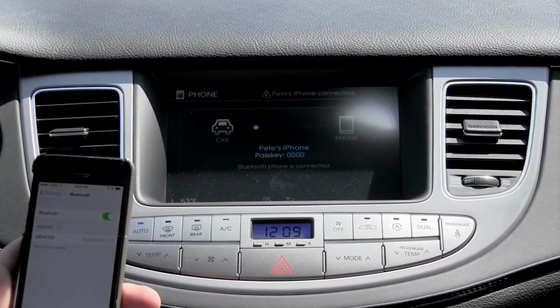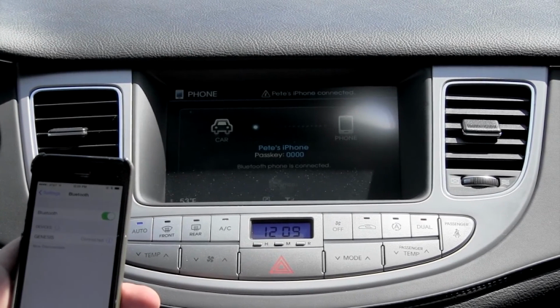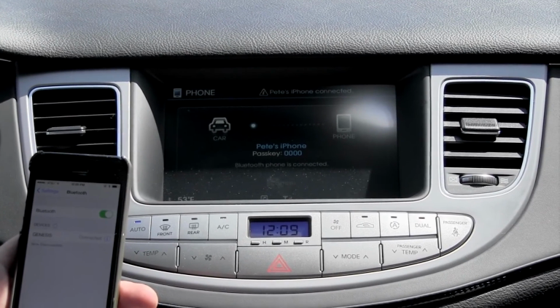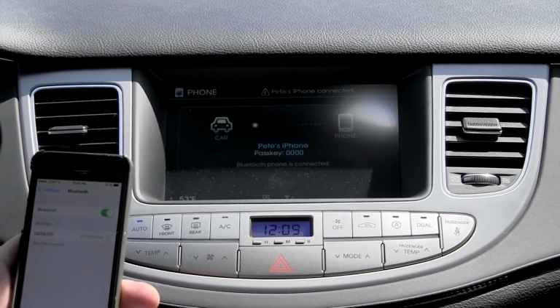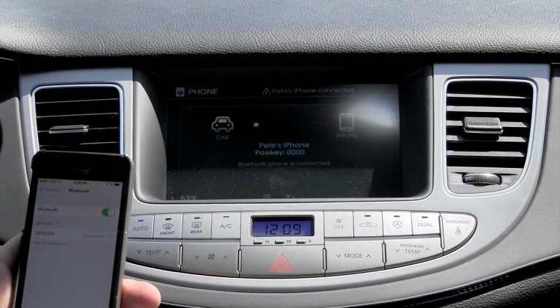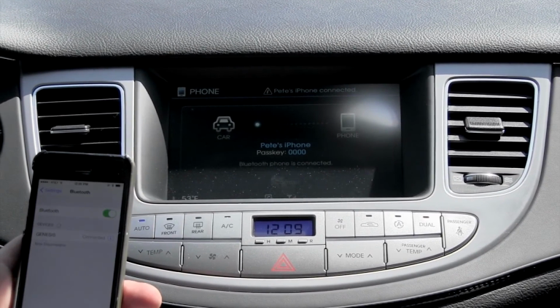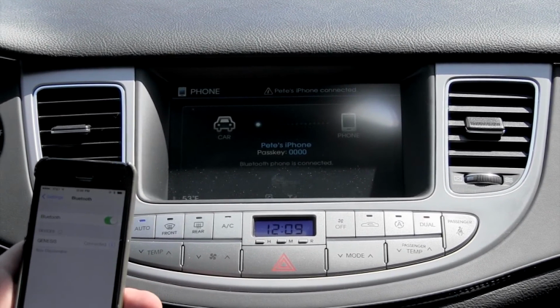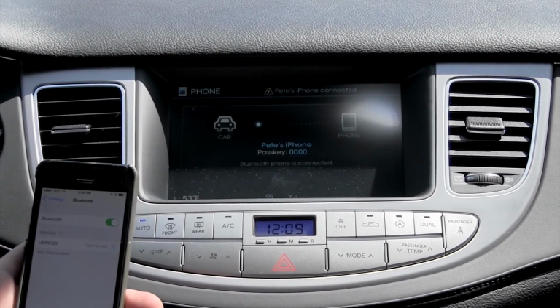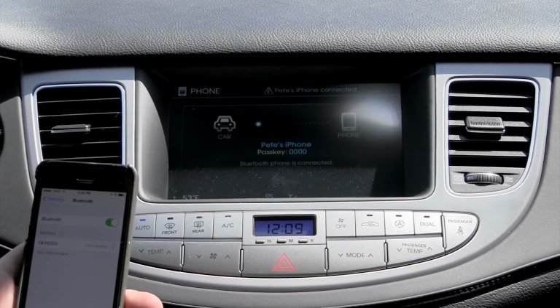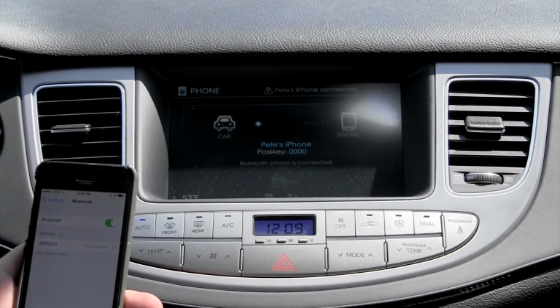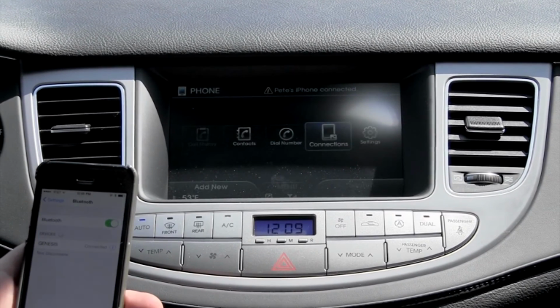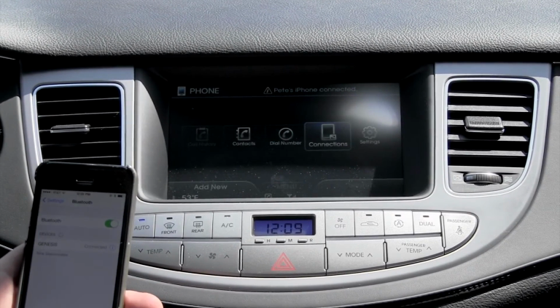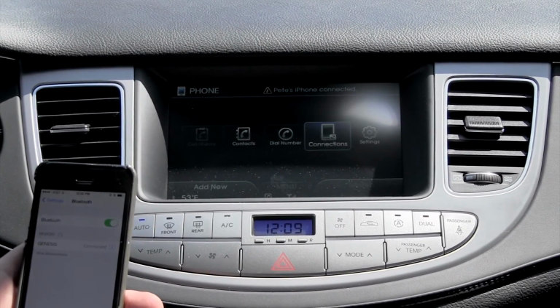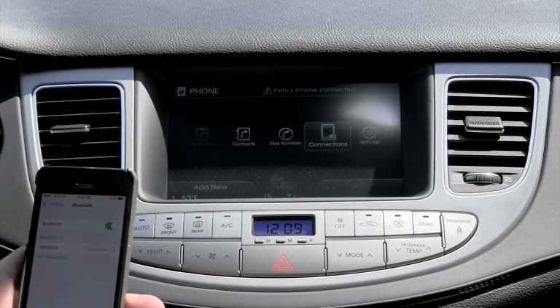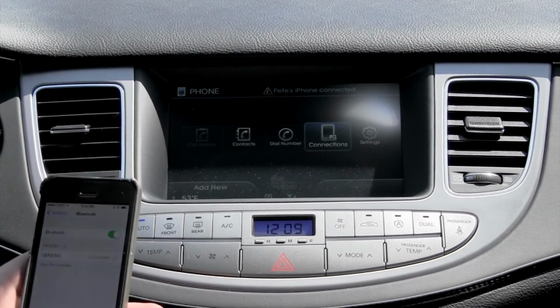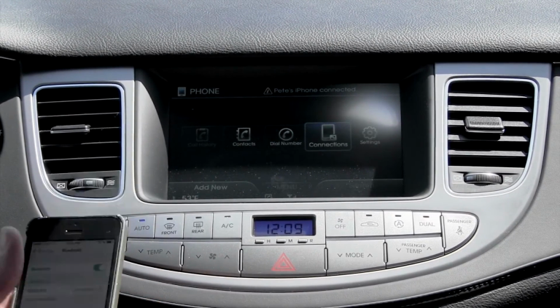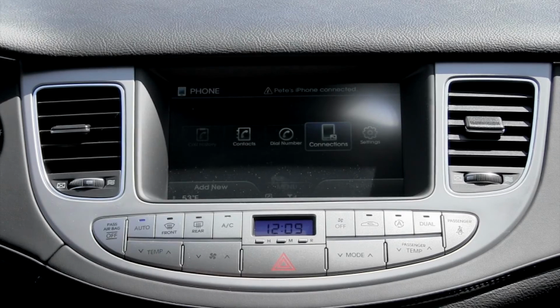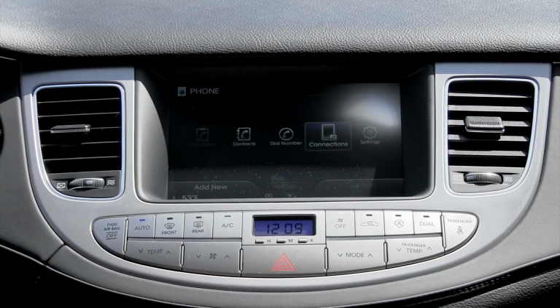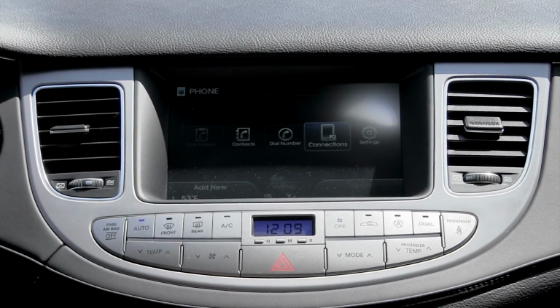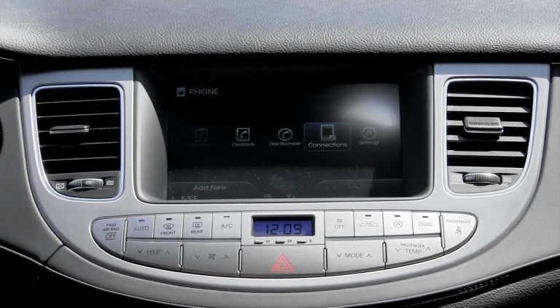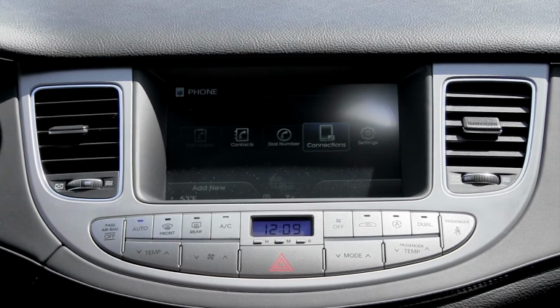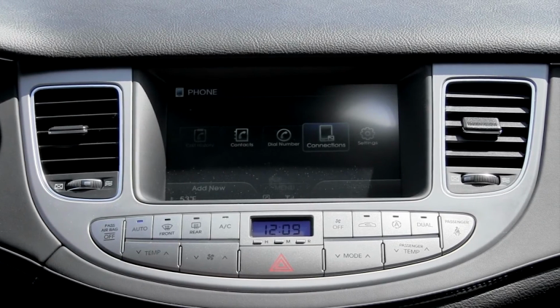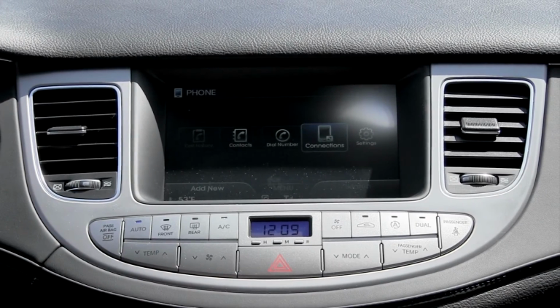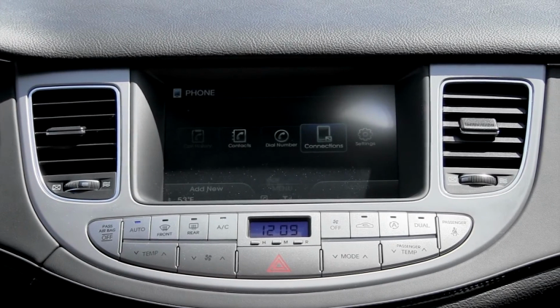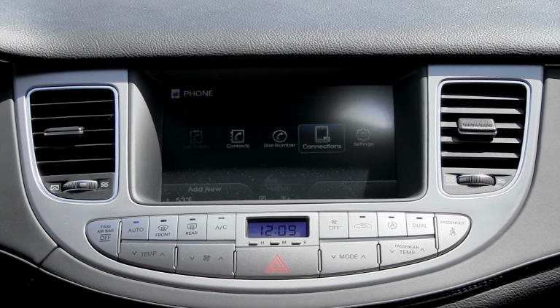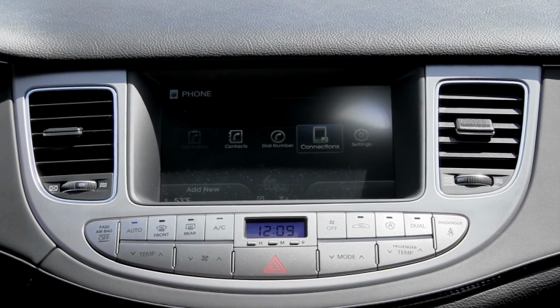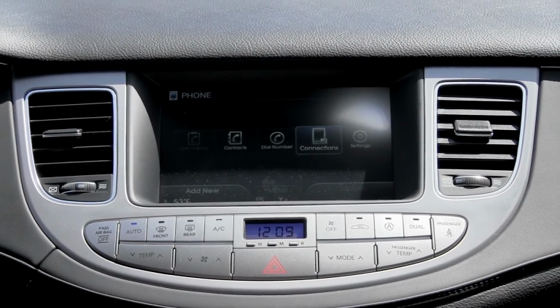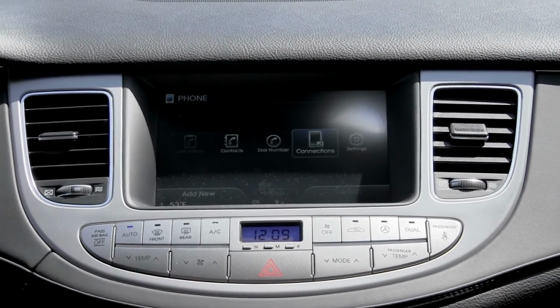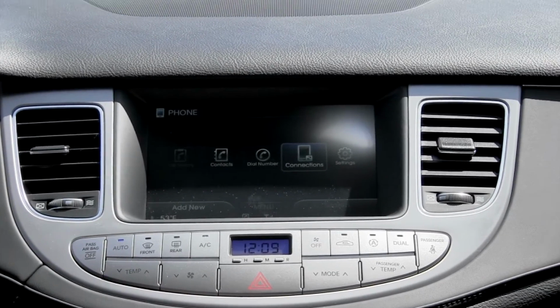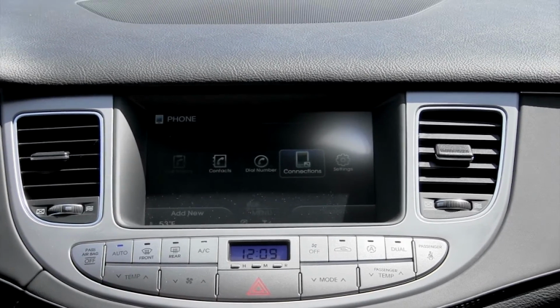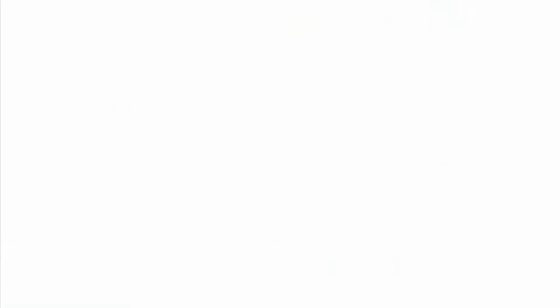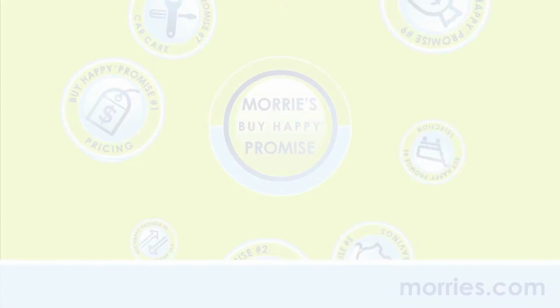Now your Bluetooth is connected. You can do hands-free calling and sync any sort of music or entertainment you'd like.